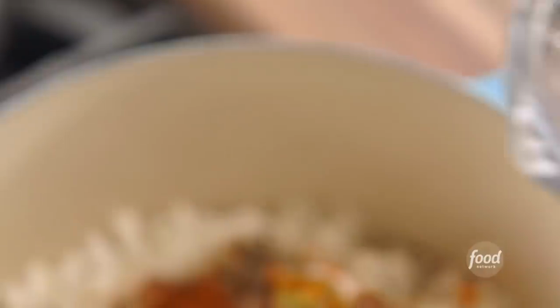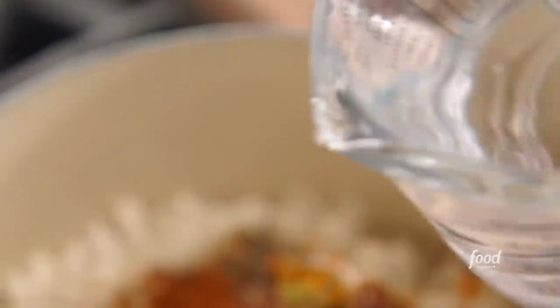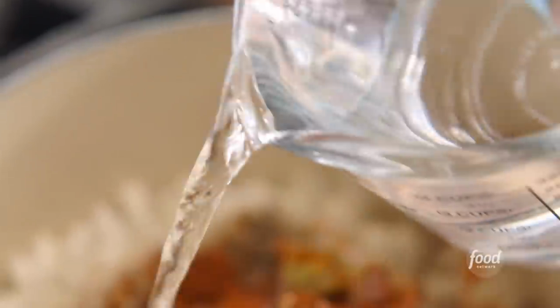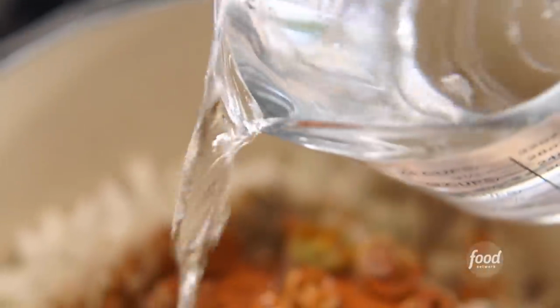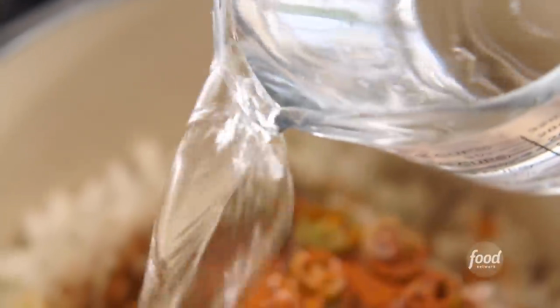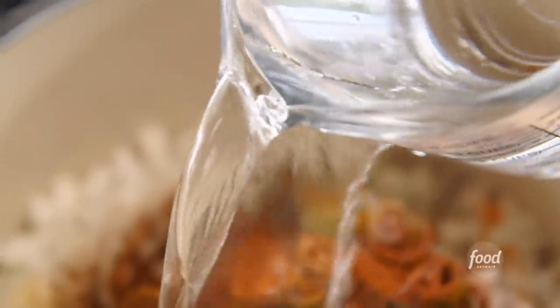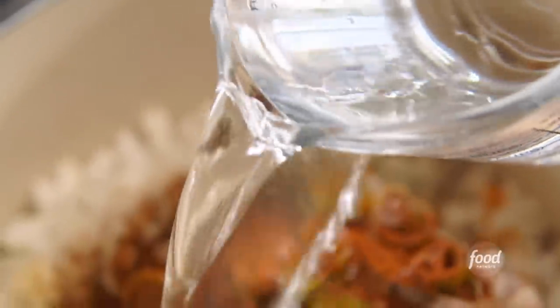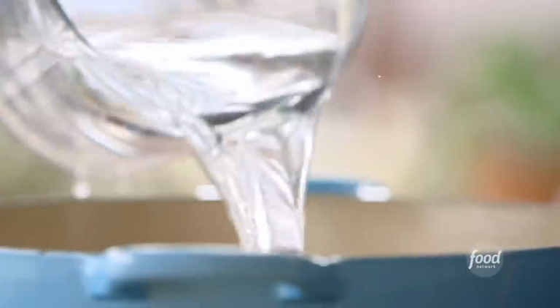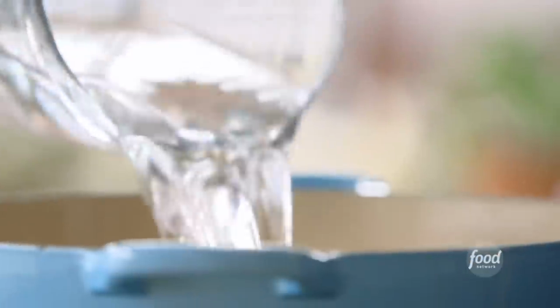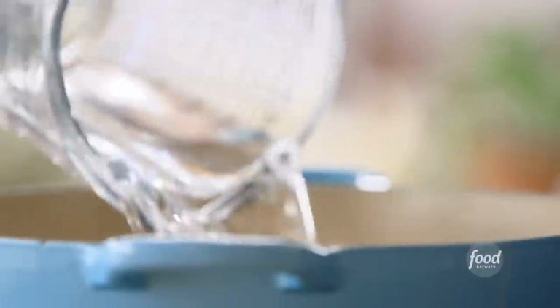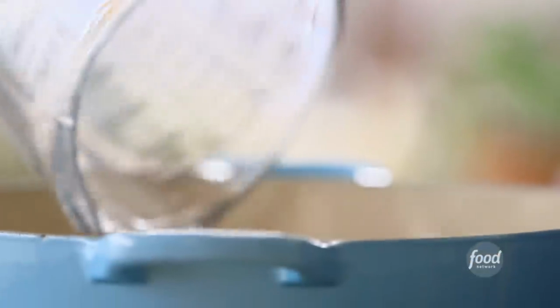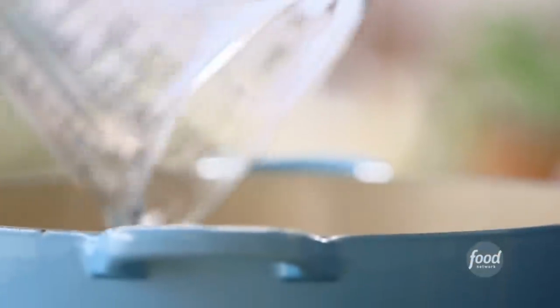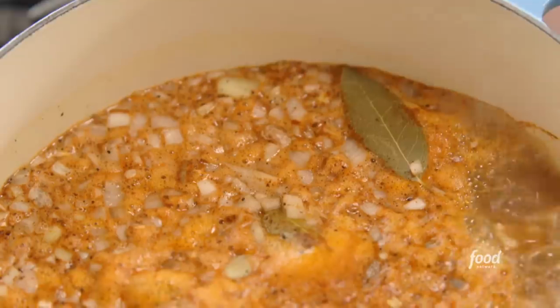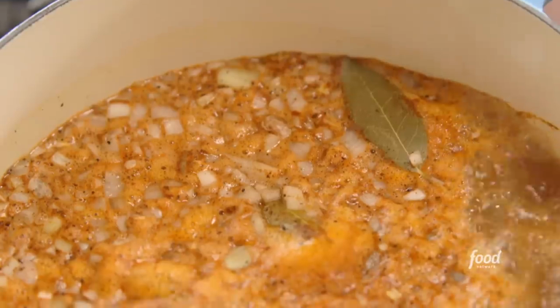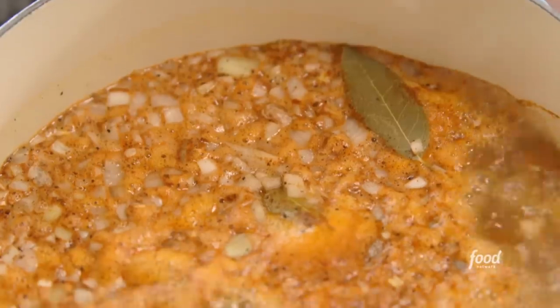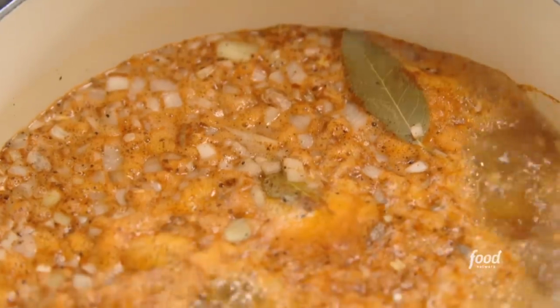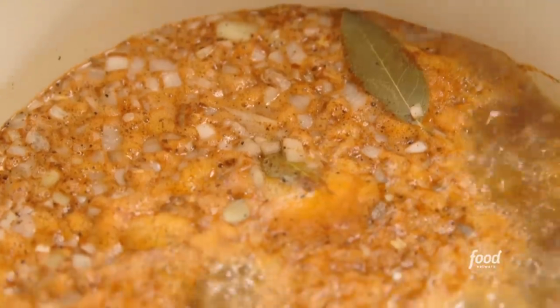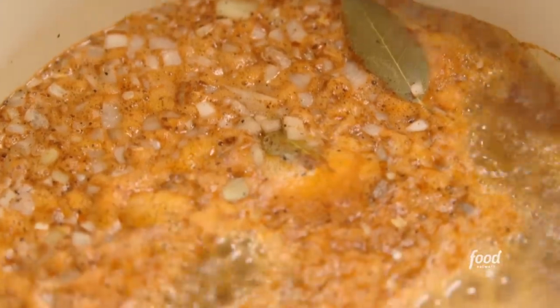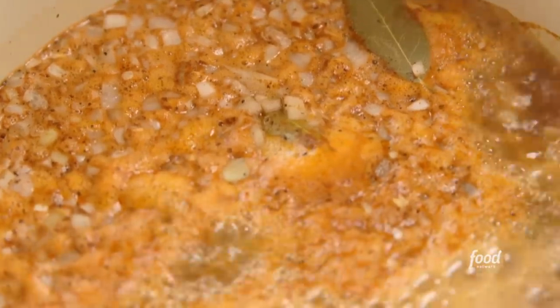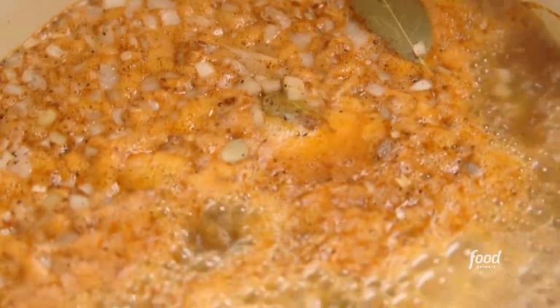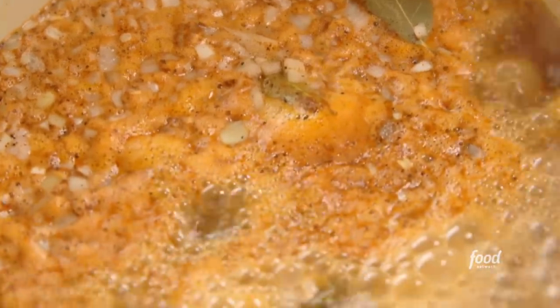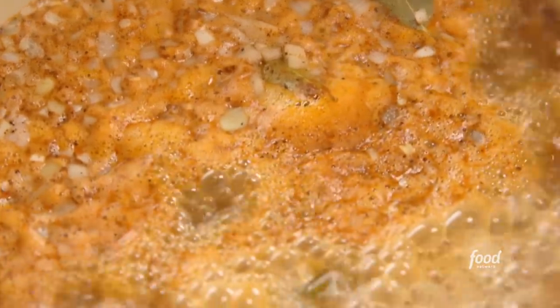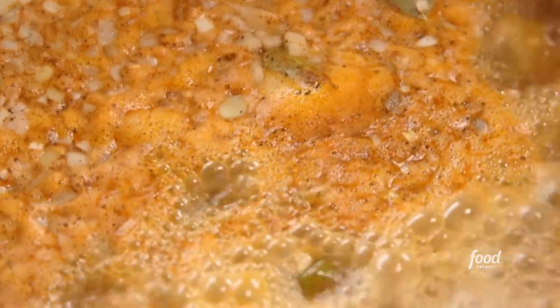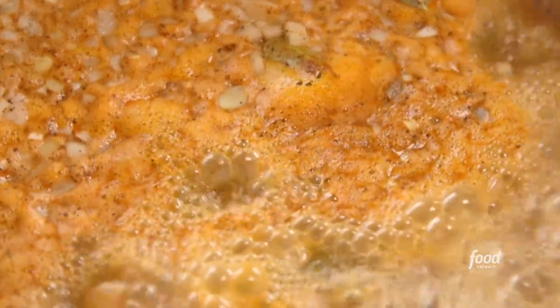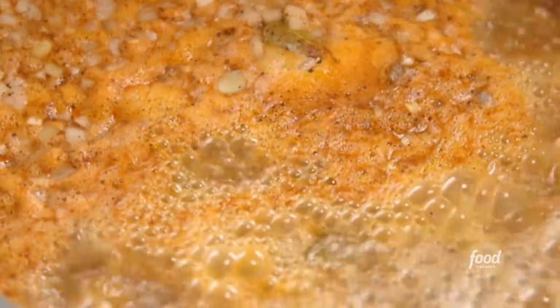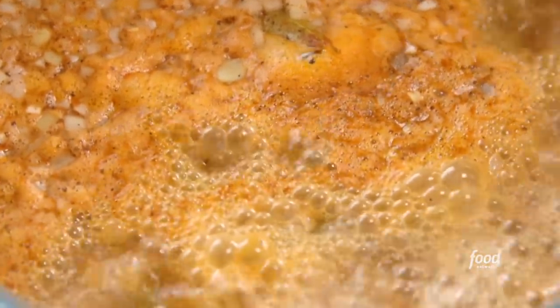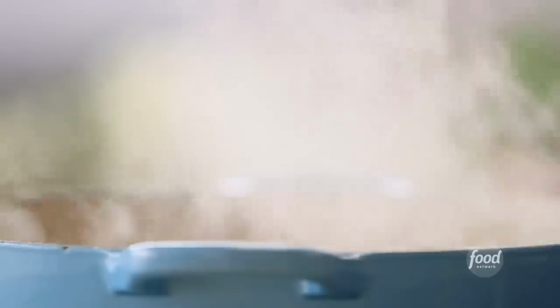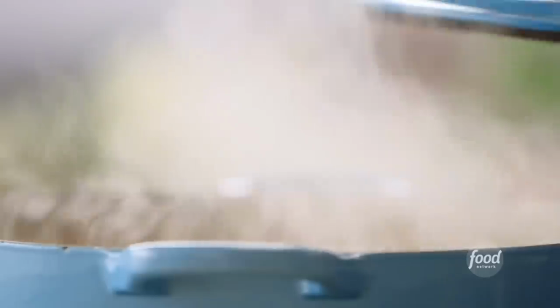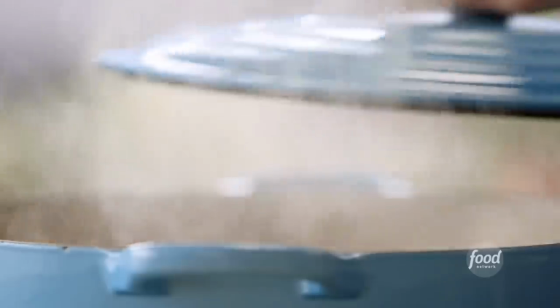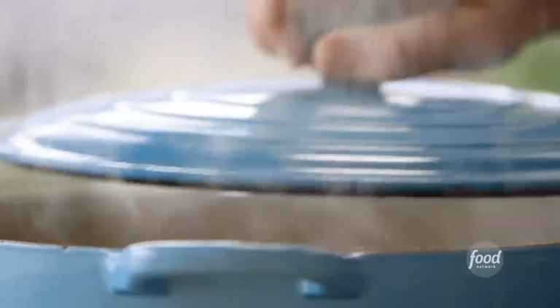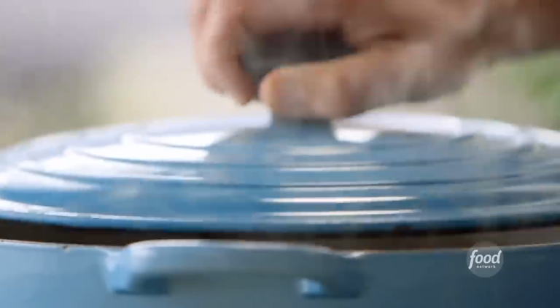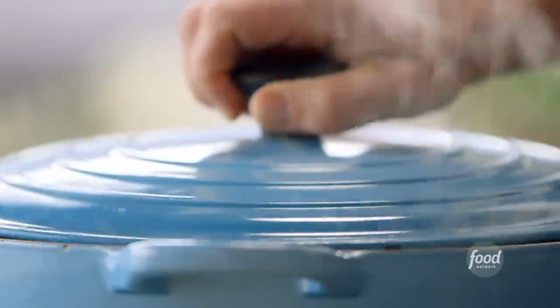Then cover them with water and cook them for about three hours again with the lid on halfway.